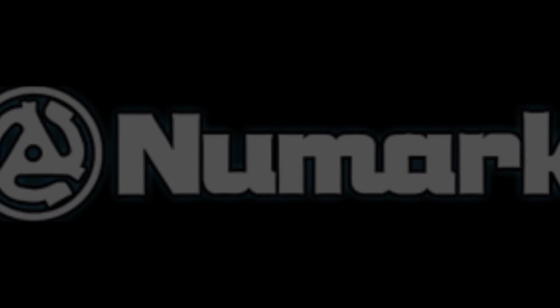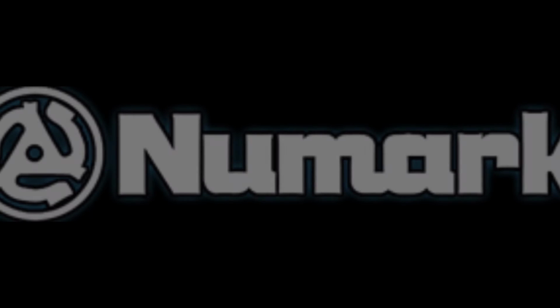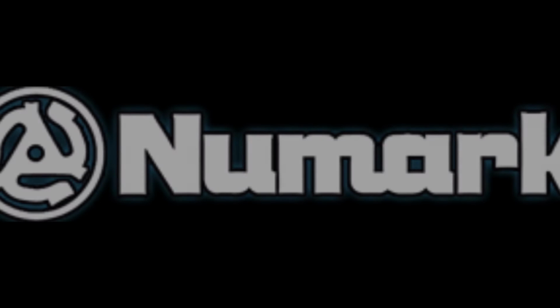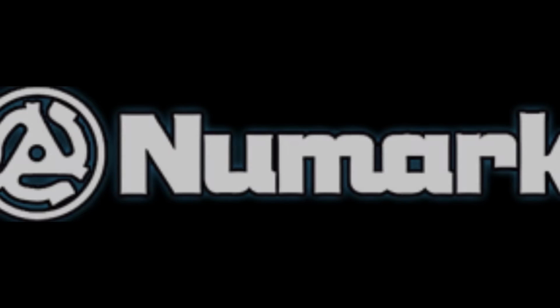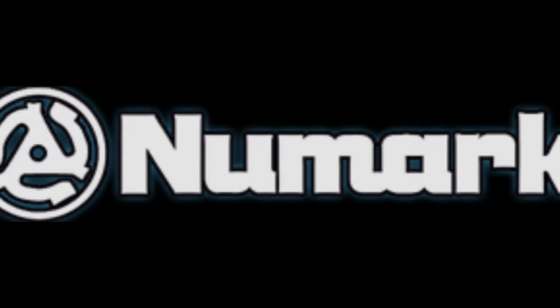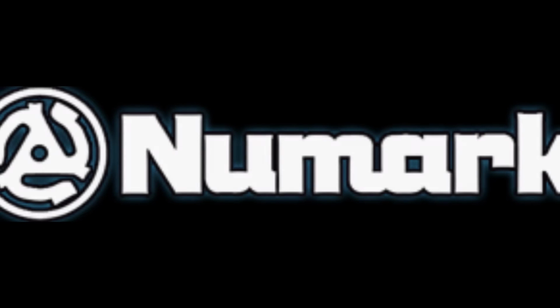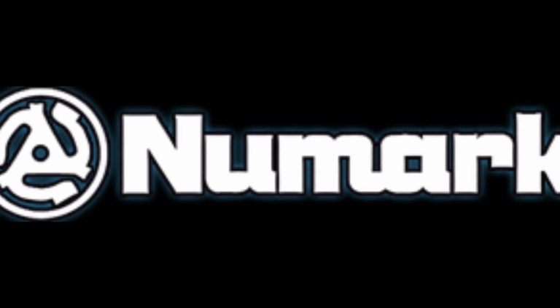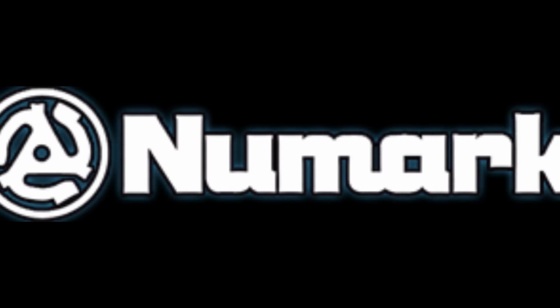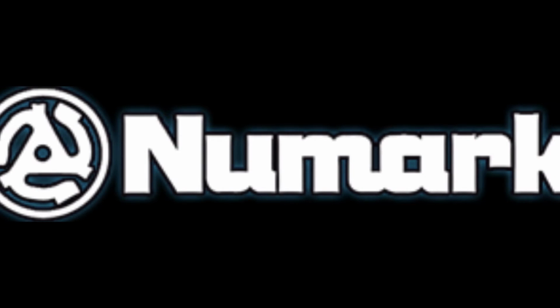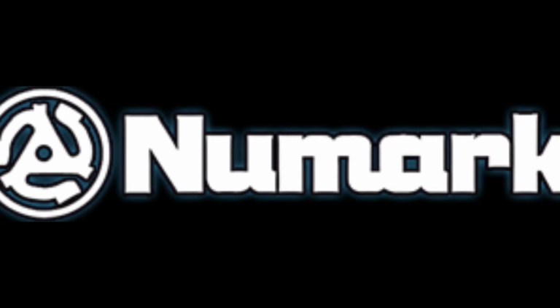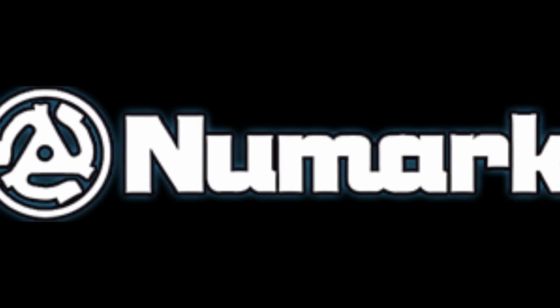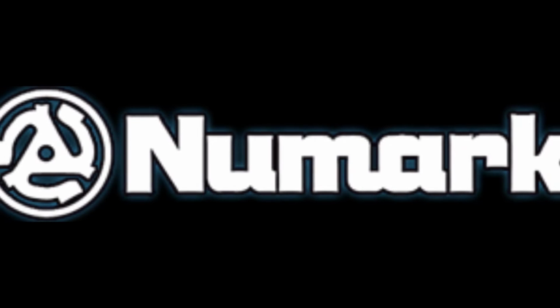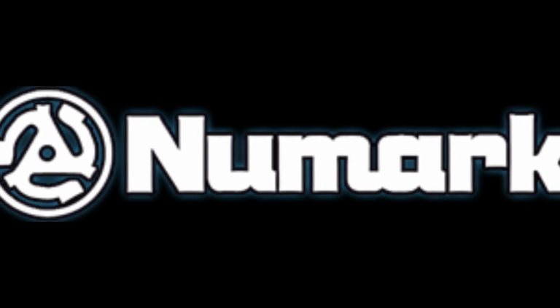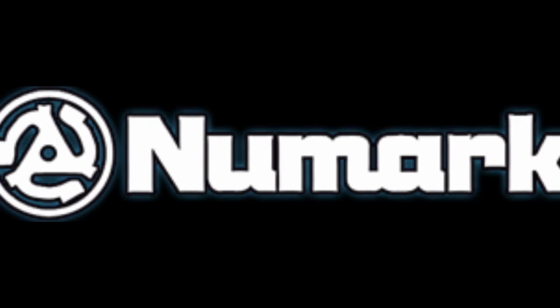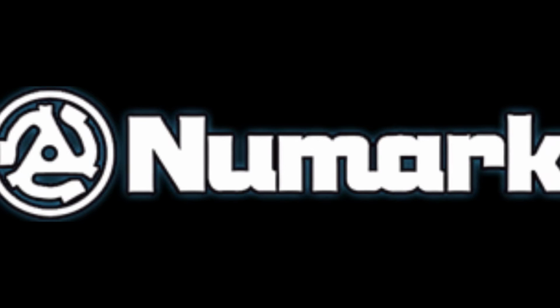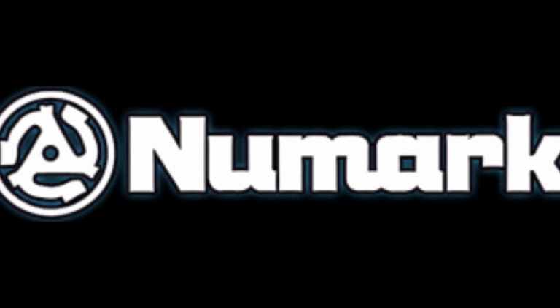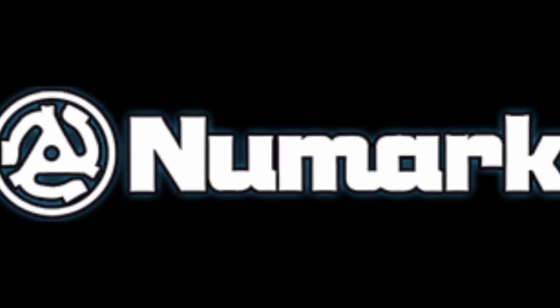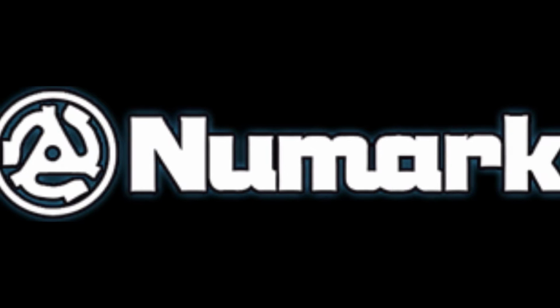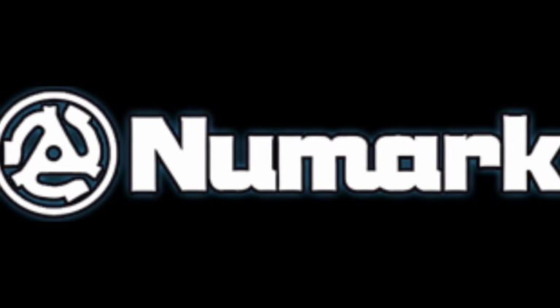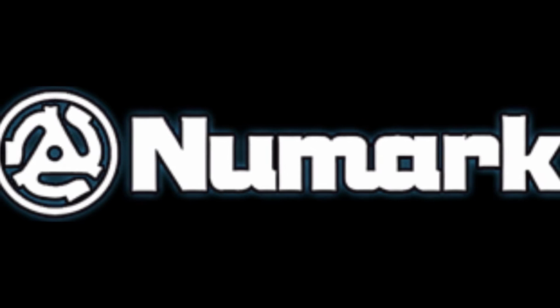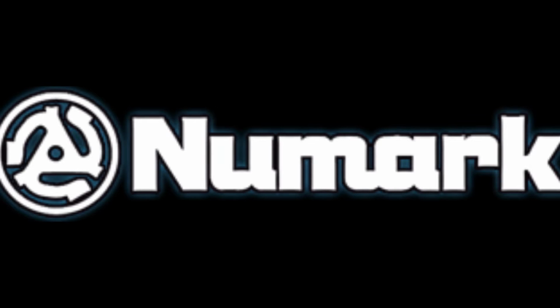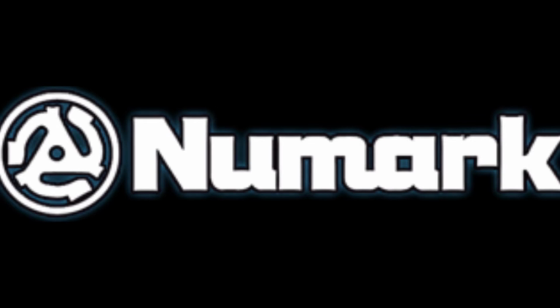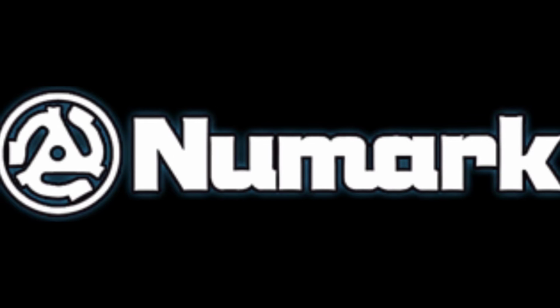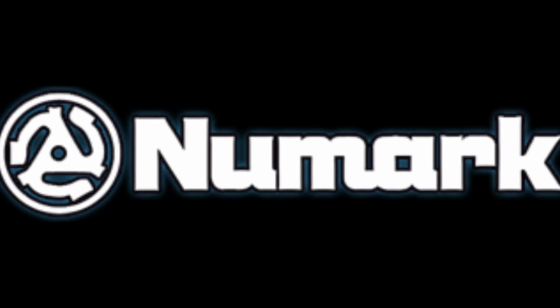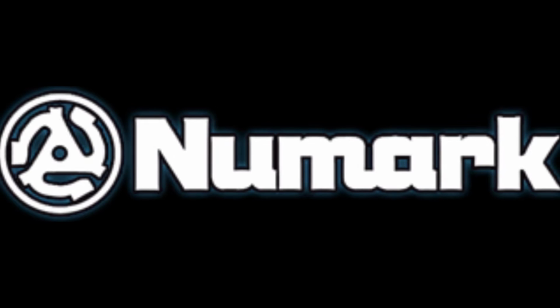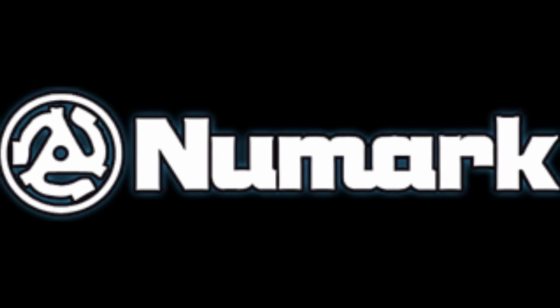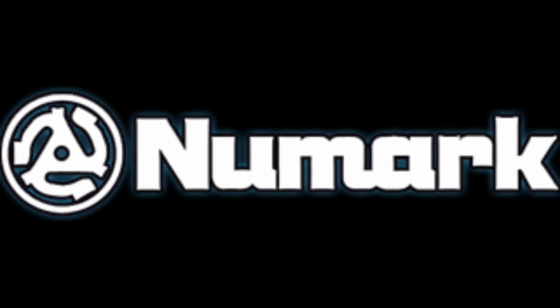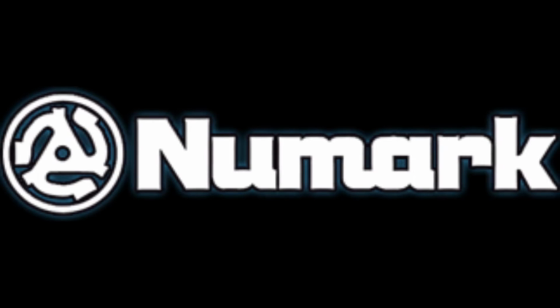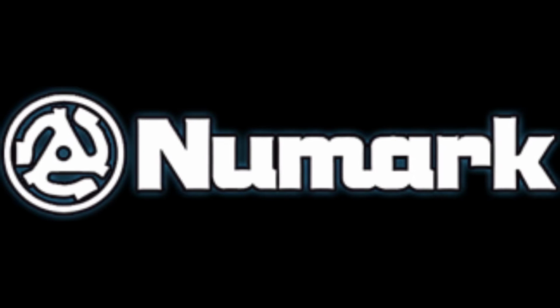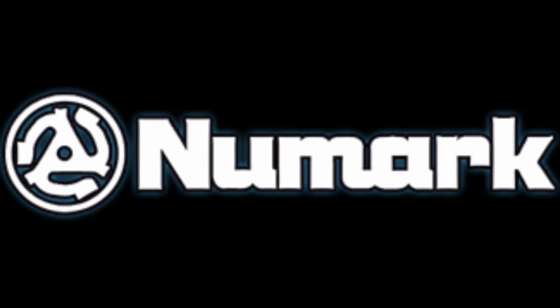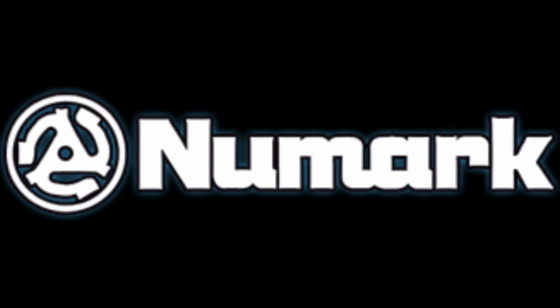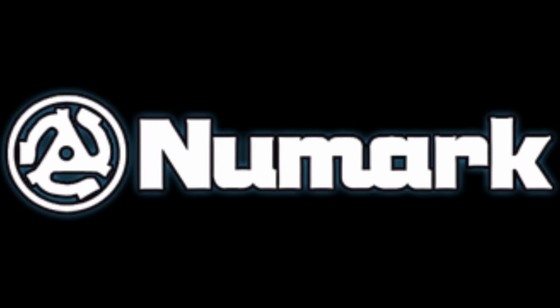First off, a heads up in the video — I recommend that you get a really popular brand name like Numark. You'll see why later in the video.